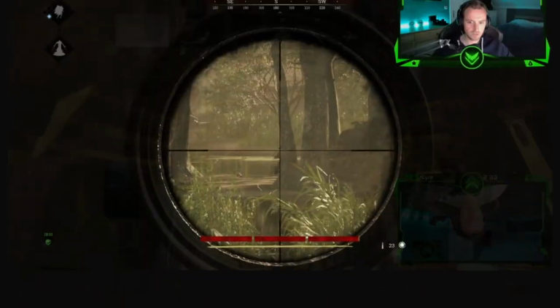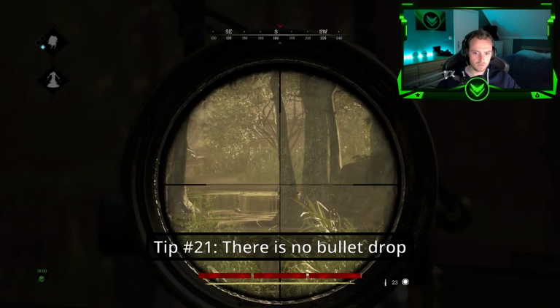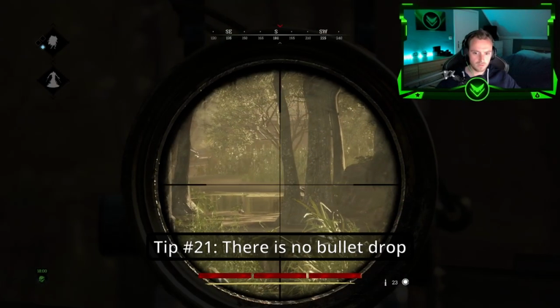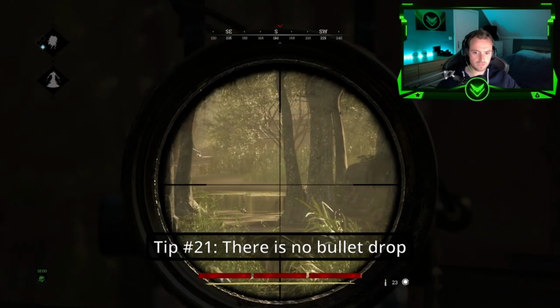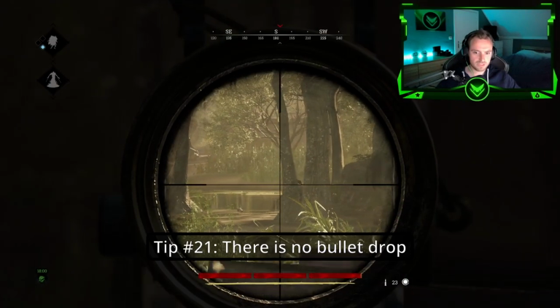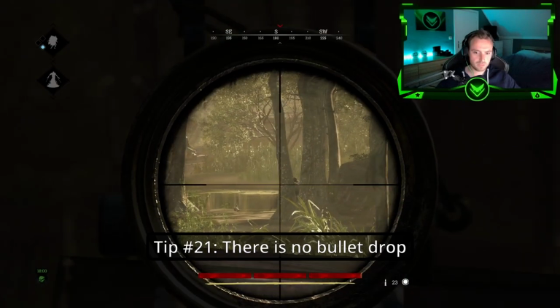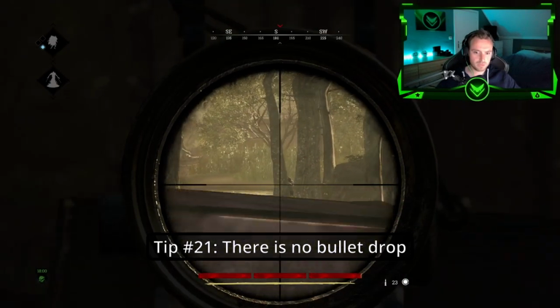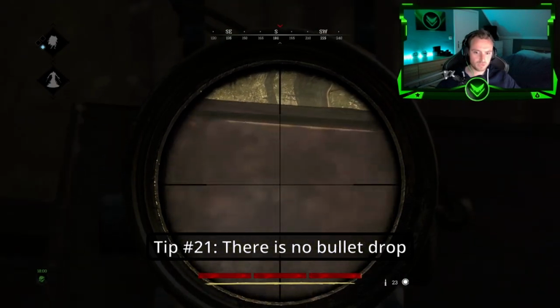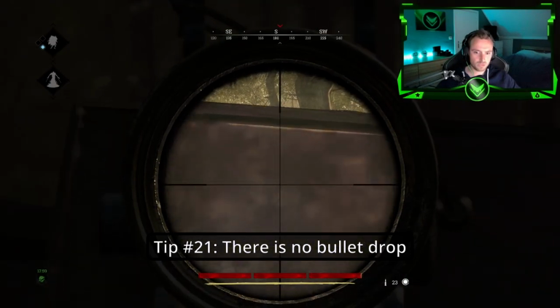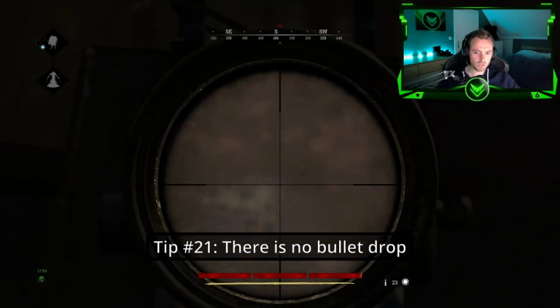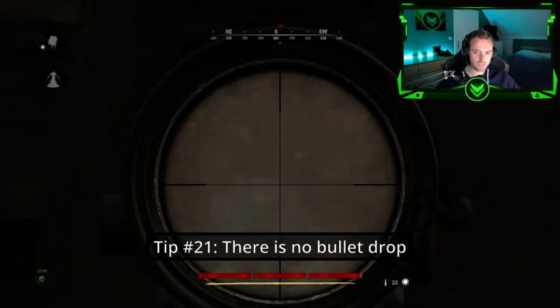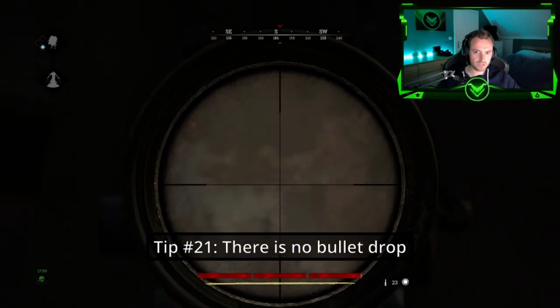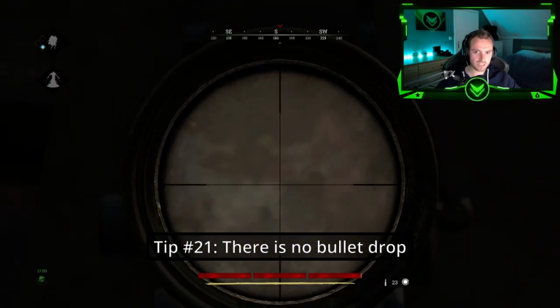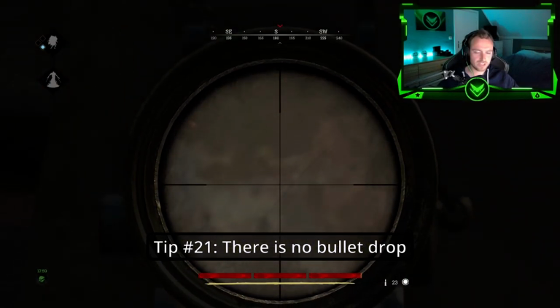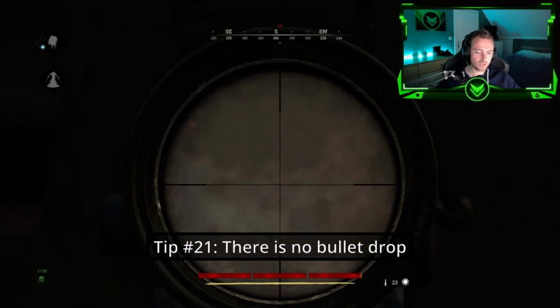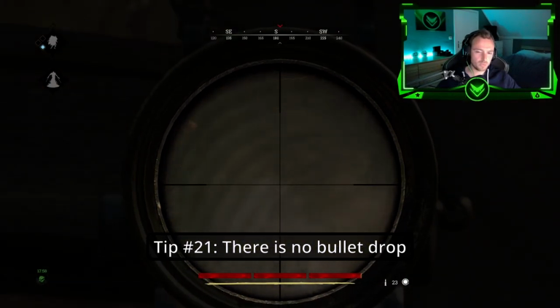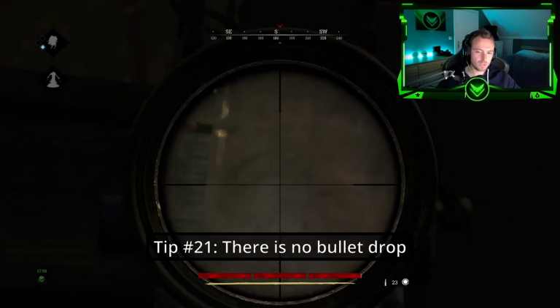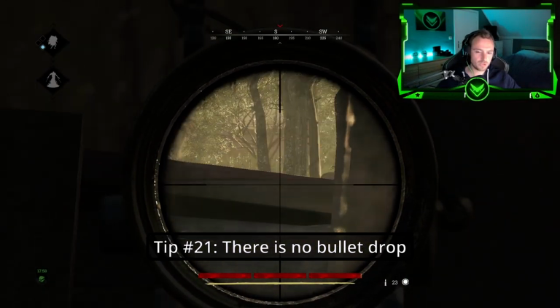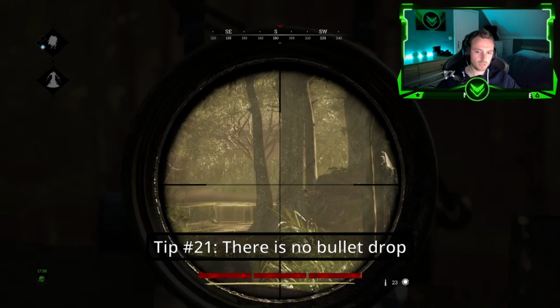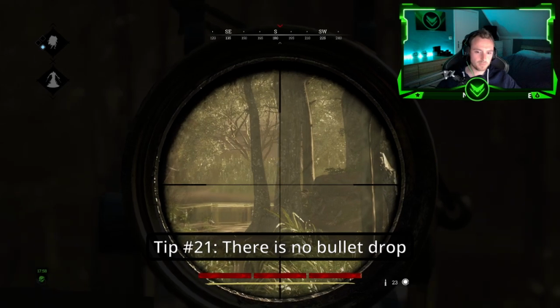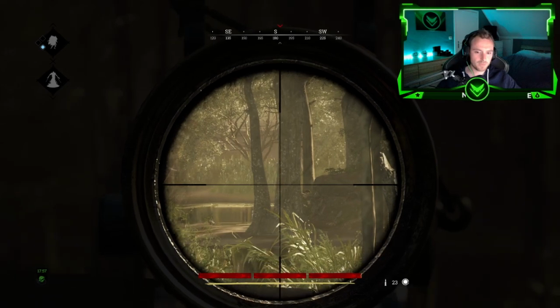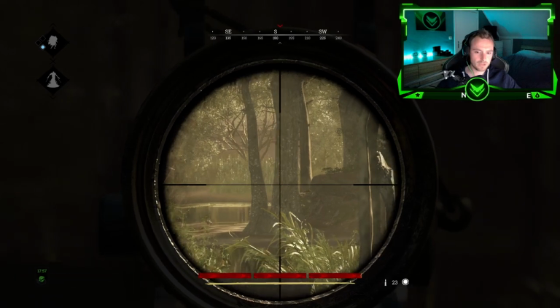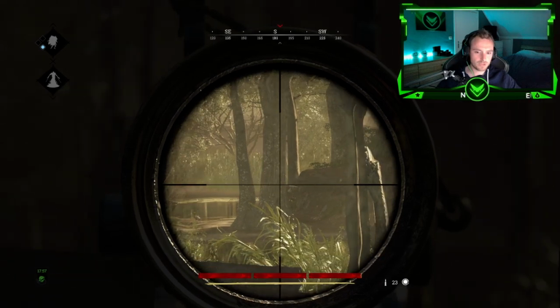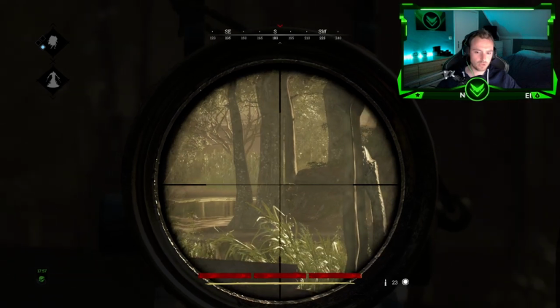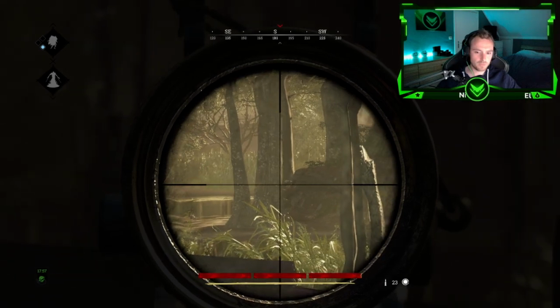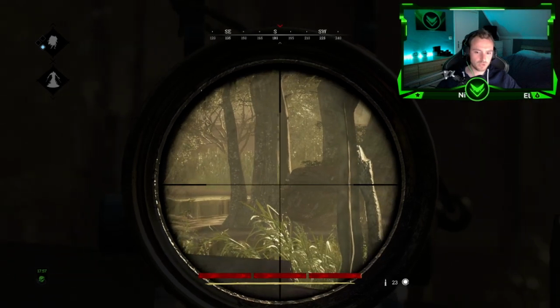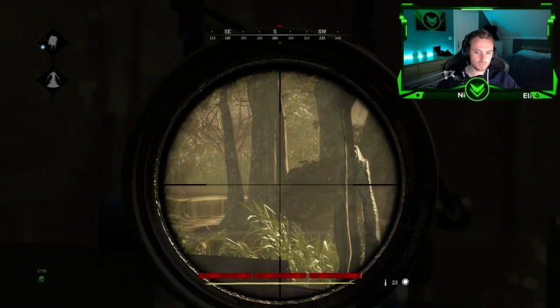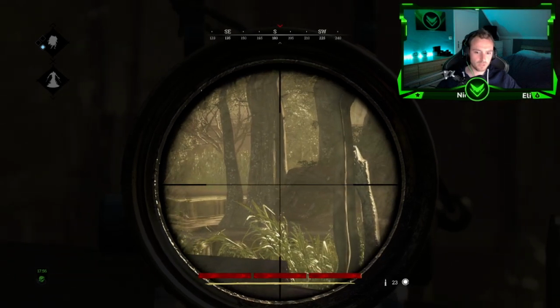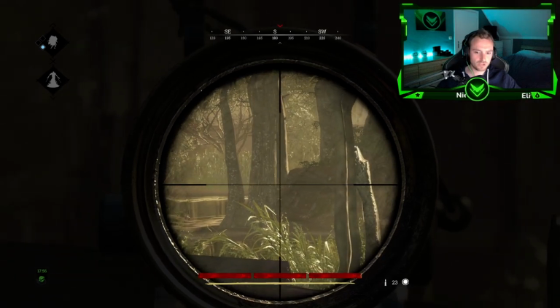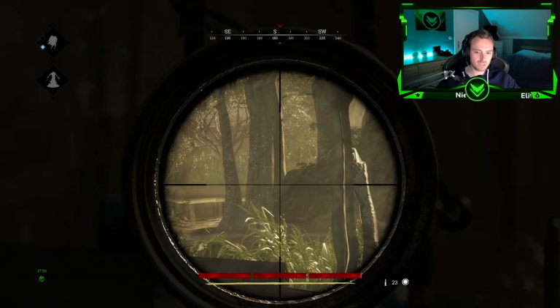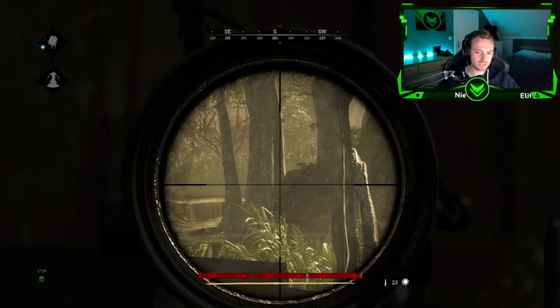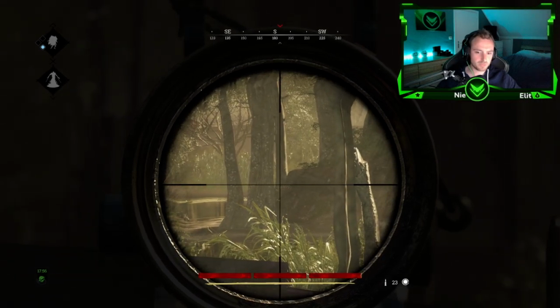Tip number twenty-one: There's actually no bullet drop — there's only bullet travel speed.